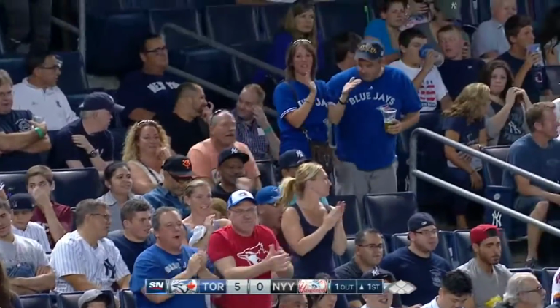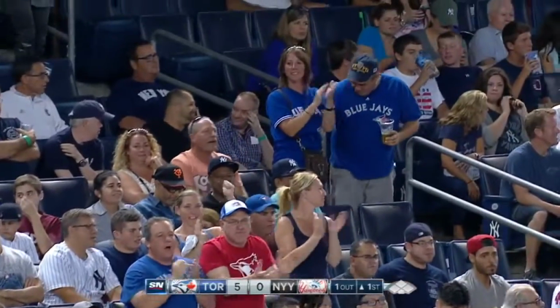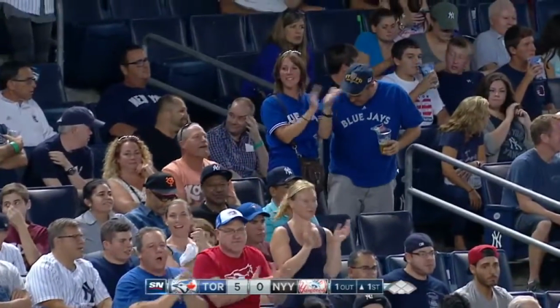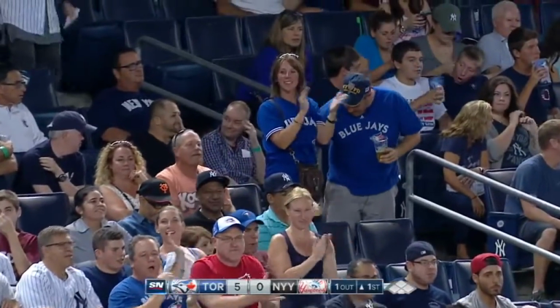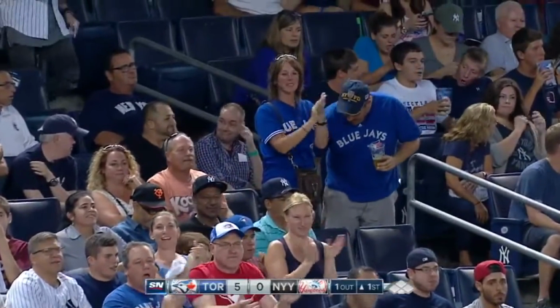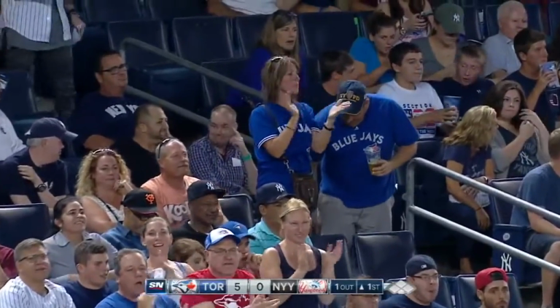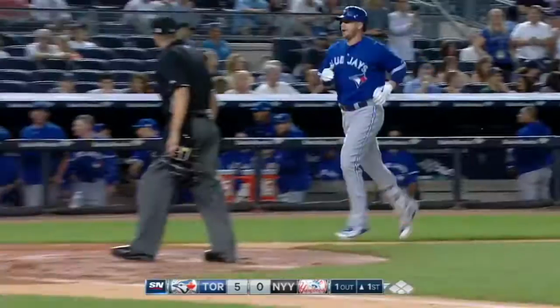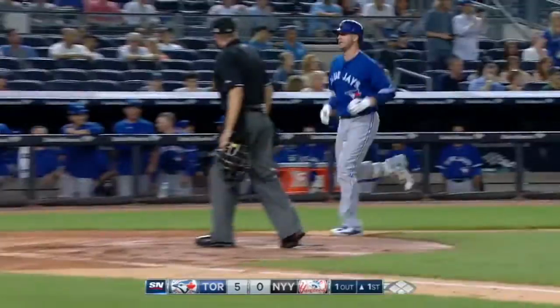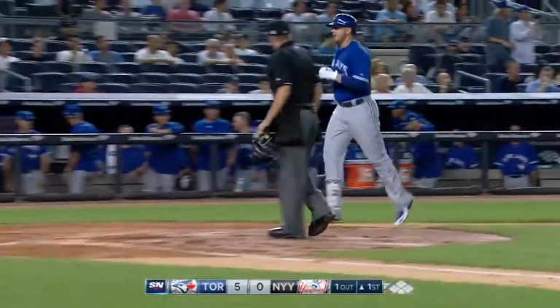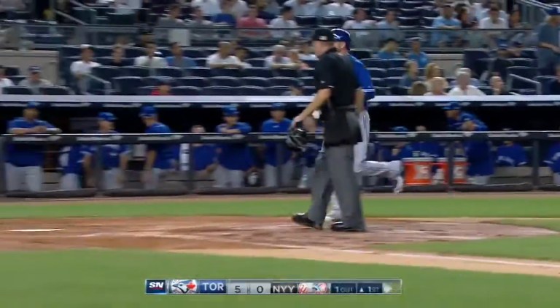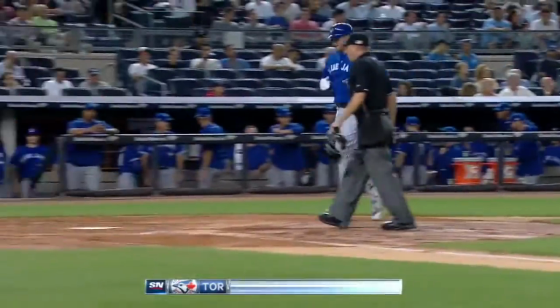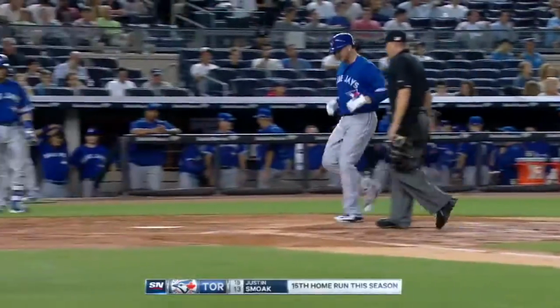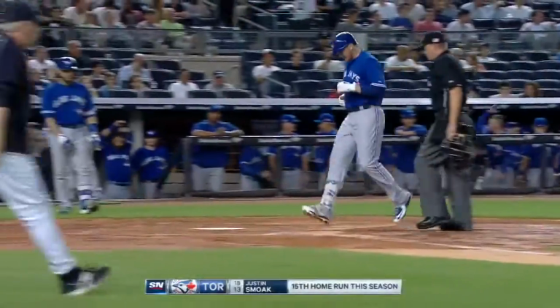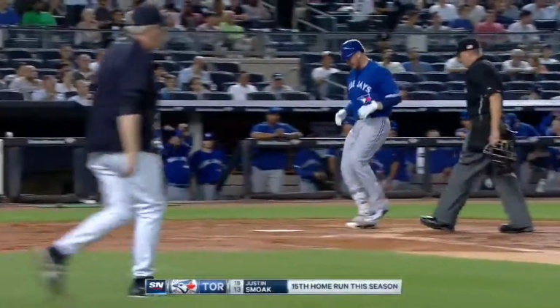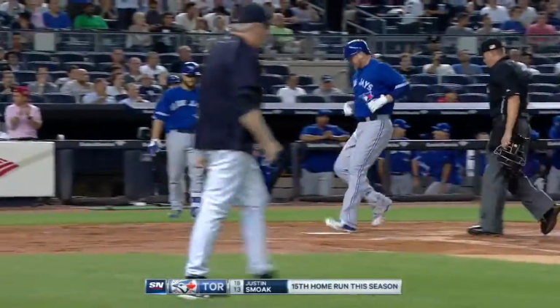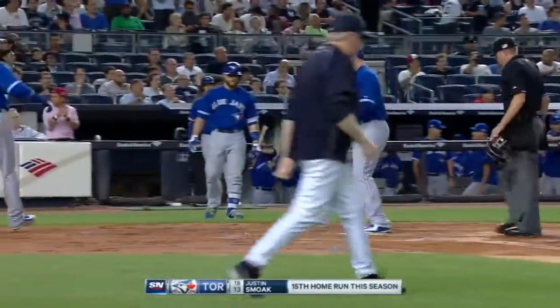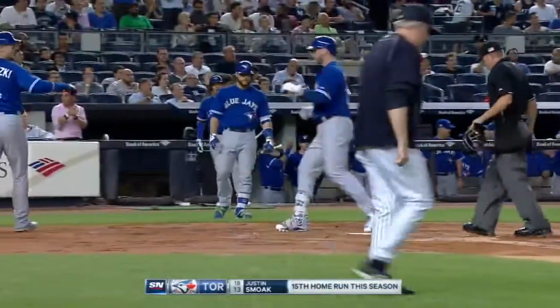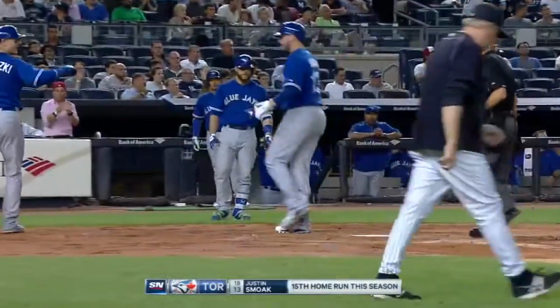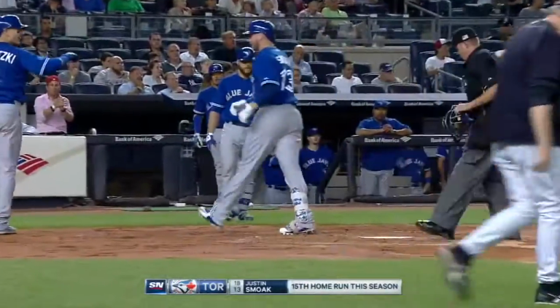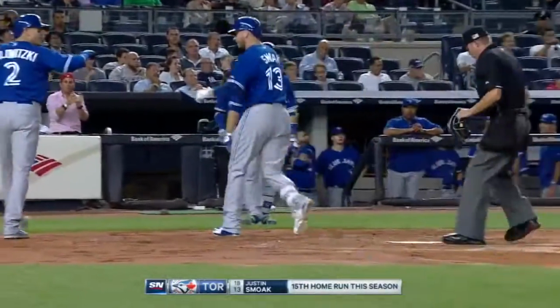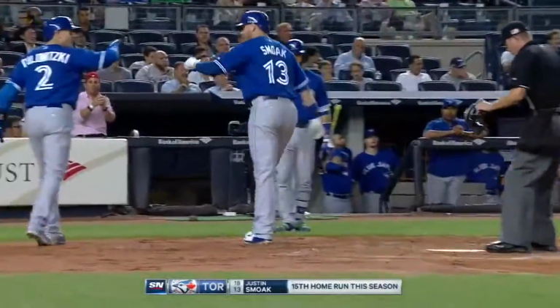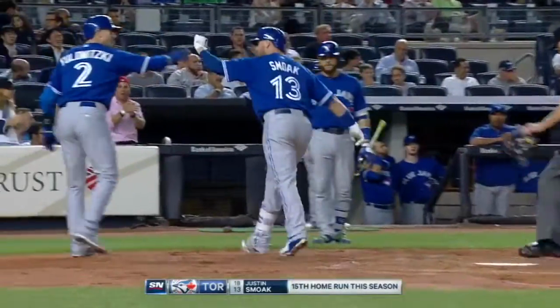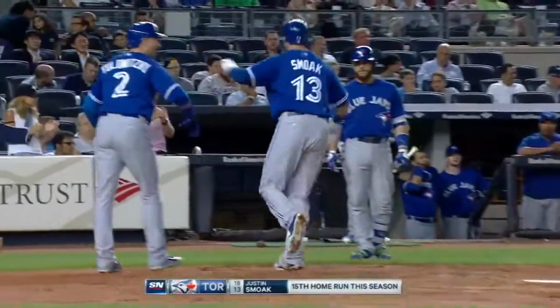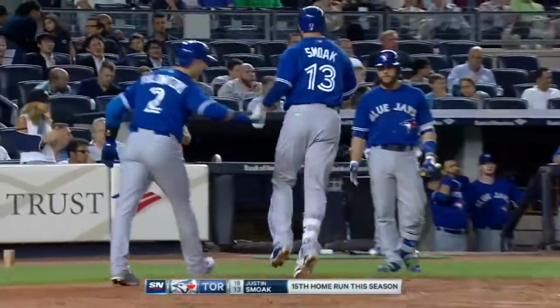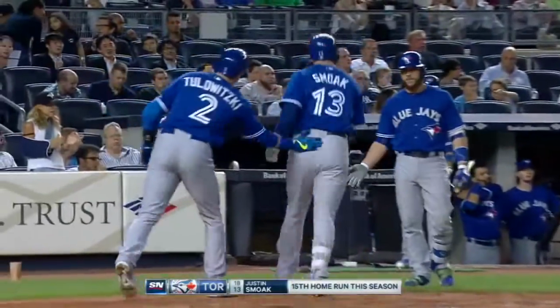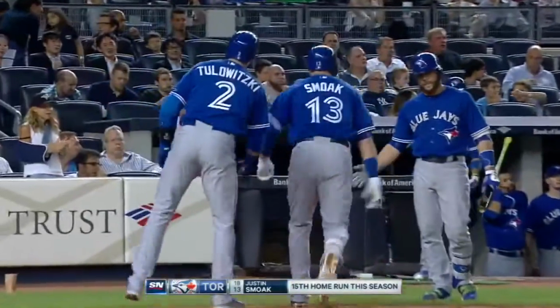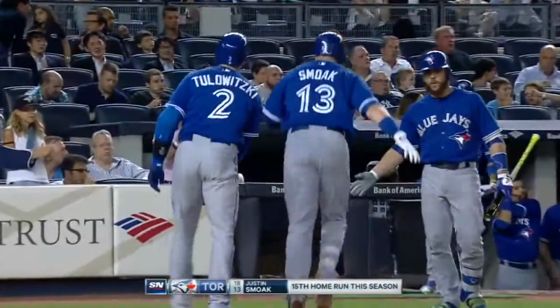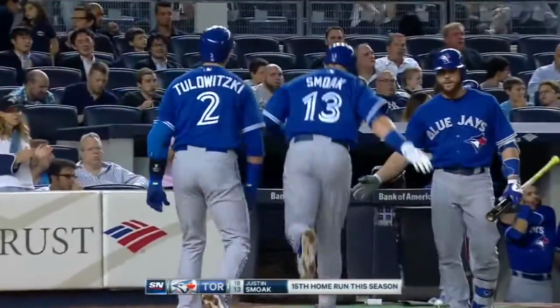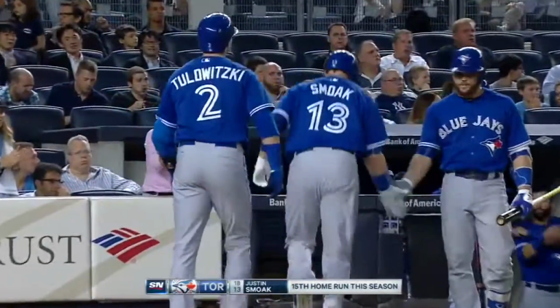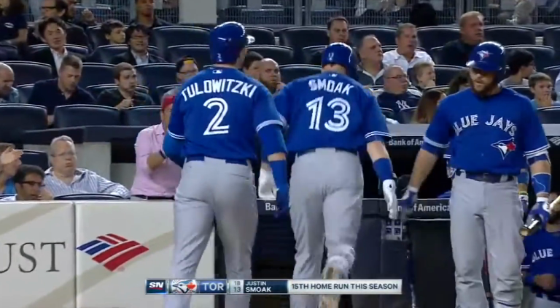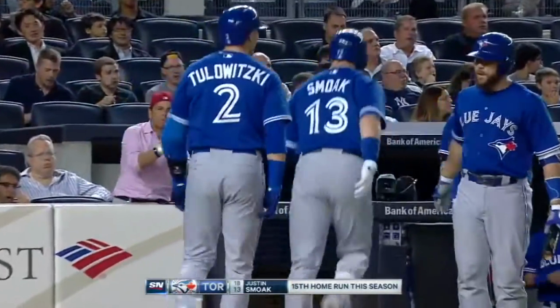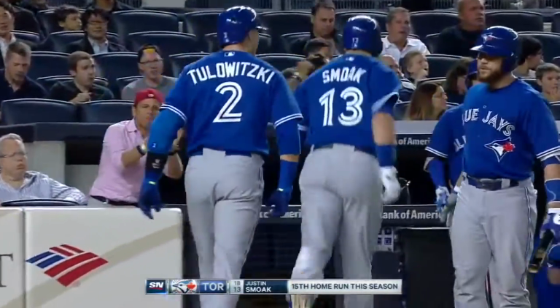Any time you come into Yankee Stadium you have a chance to put a left-handed batter up there. You gotta do it.